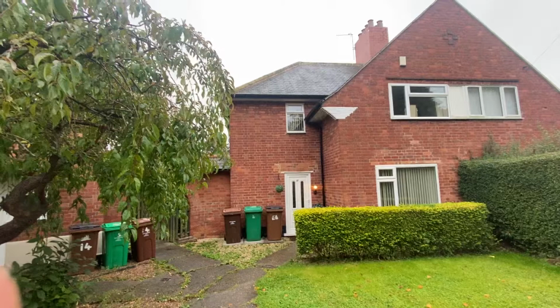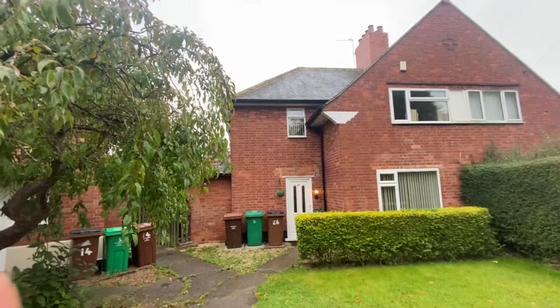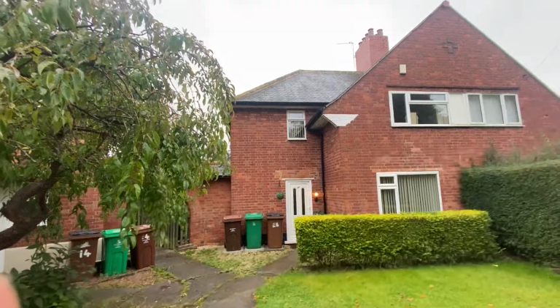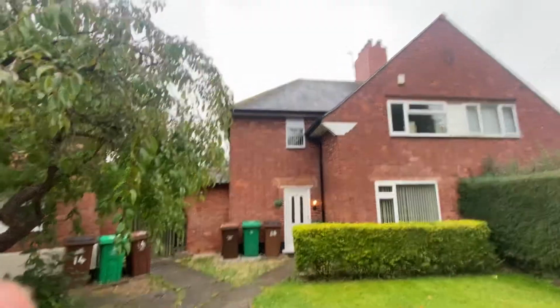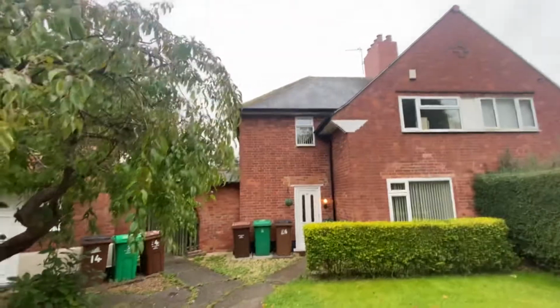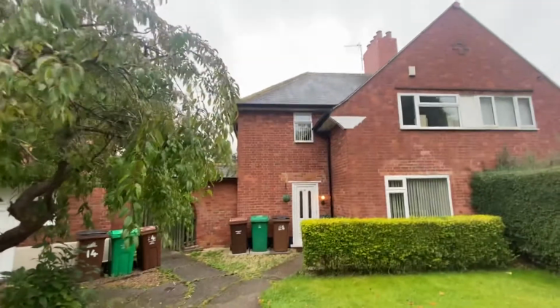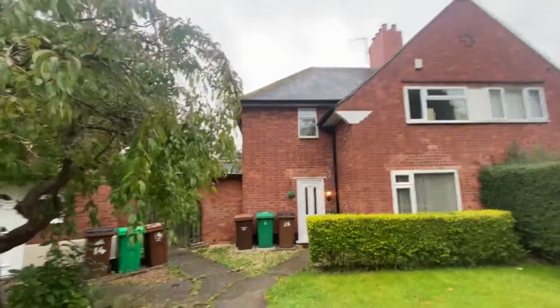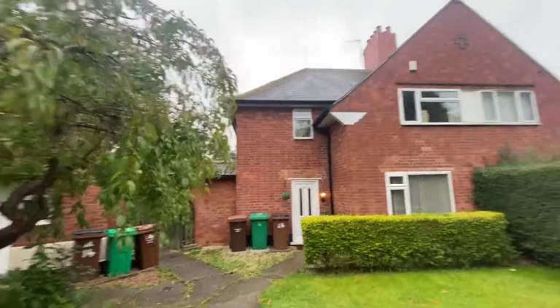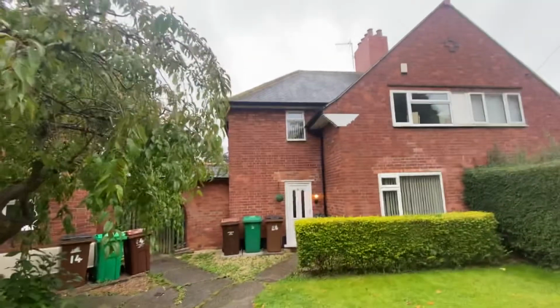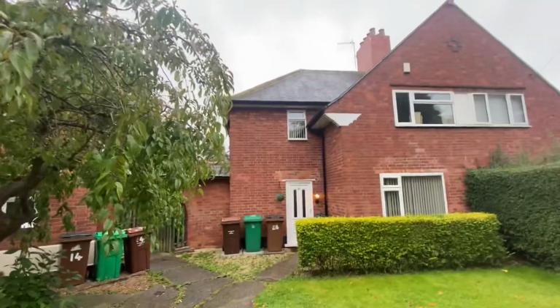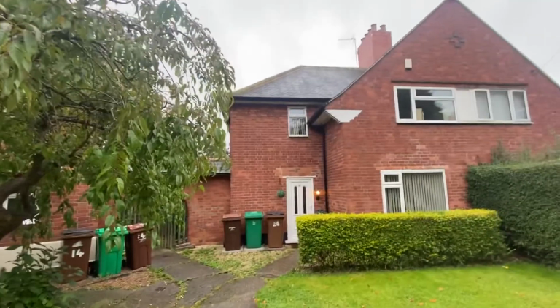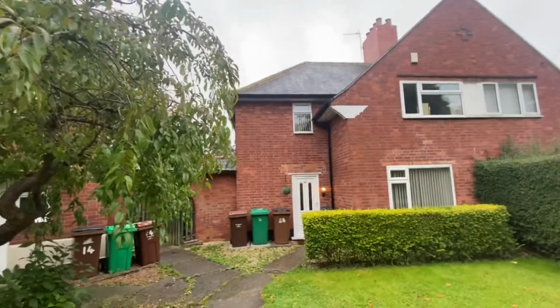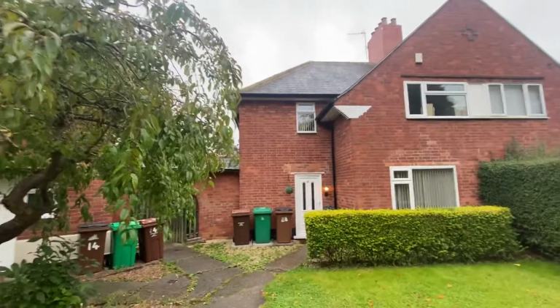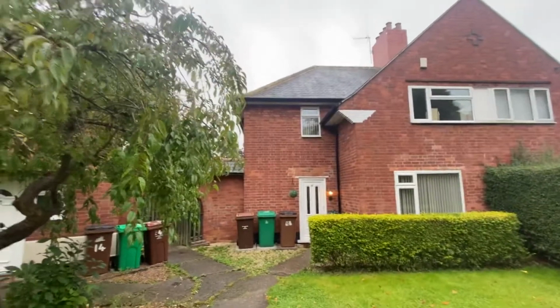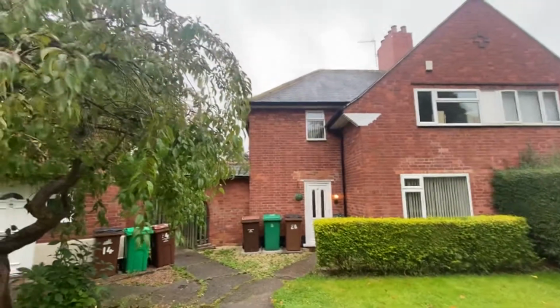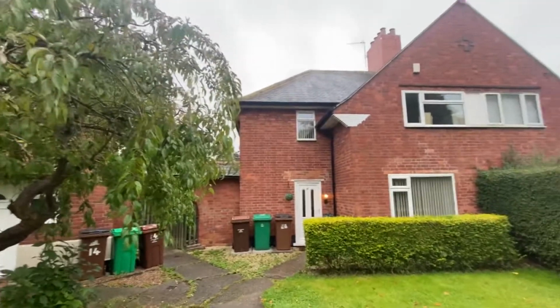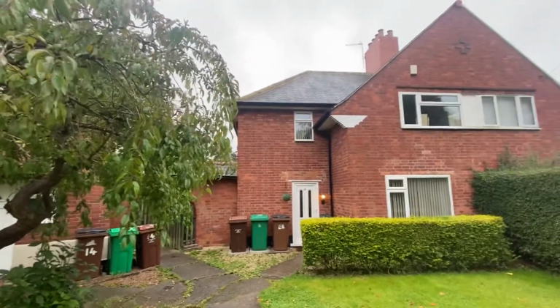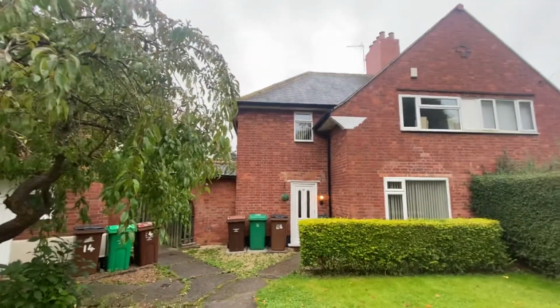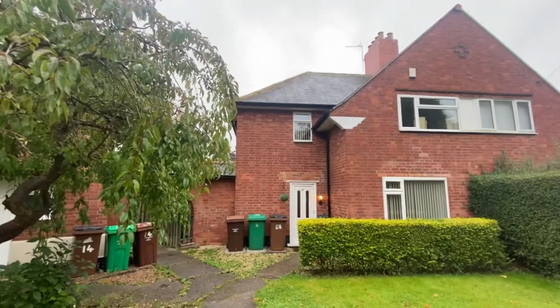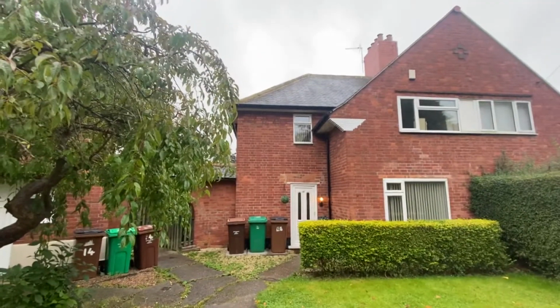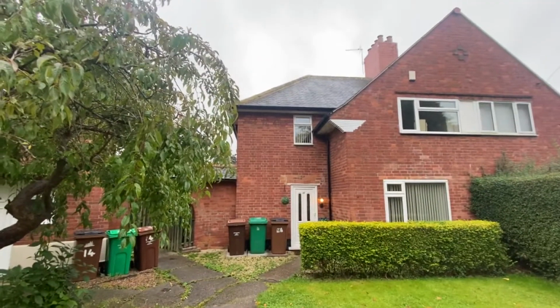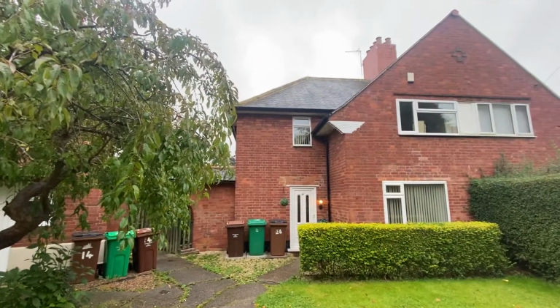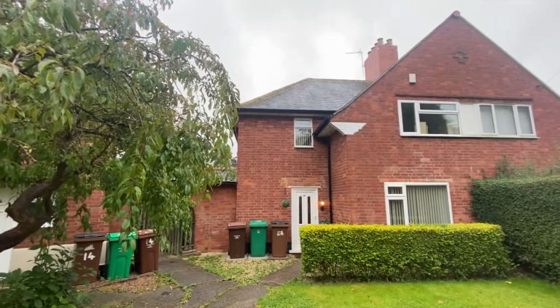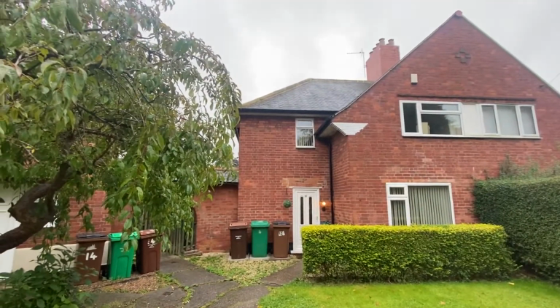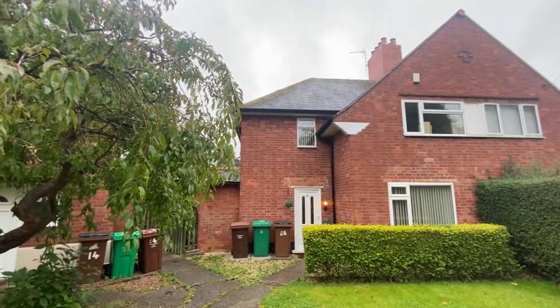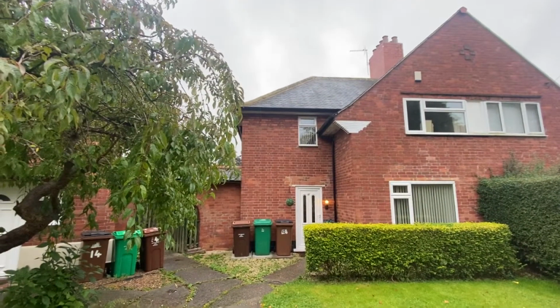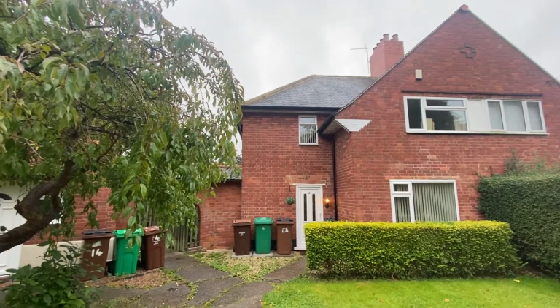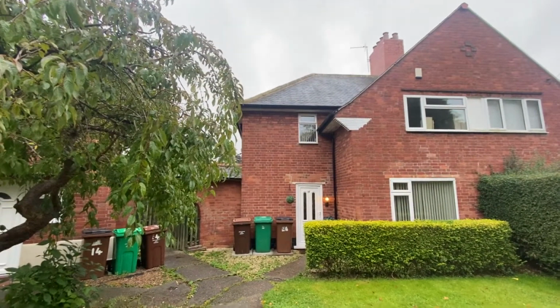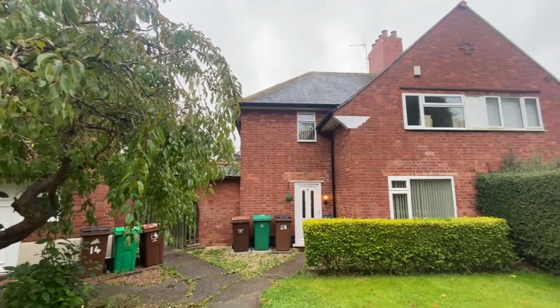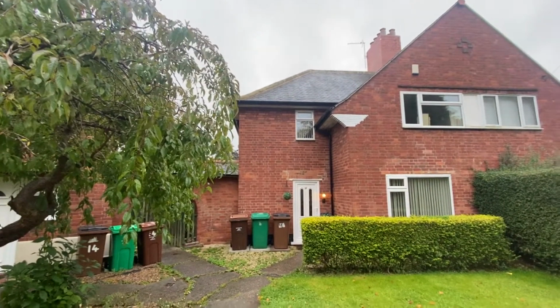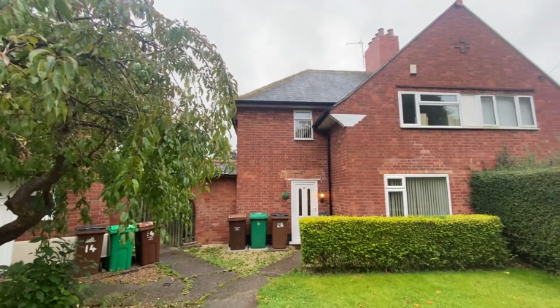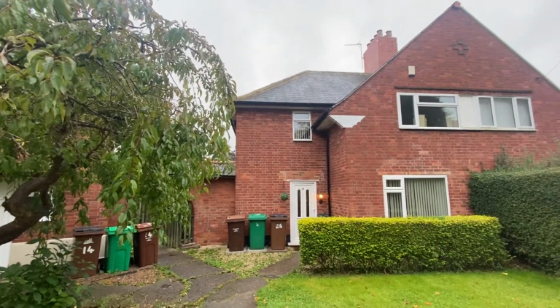This is a video tour on Bracton Drive in Nottingham. This property is a three-bedroom semi-detached house.